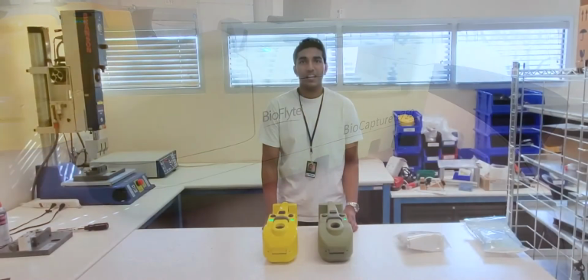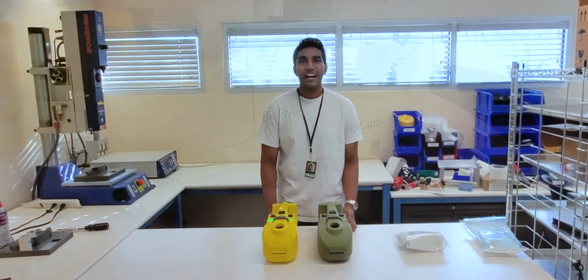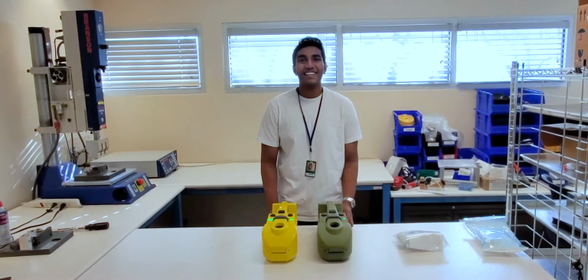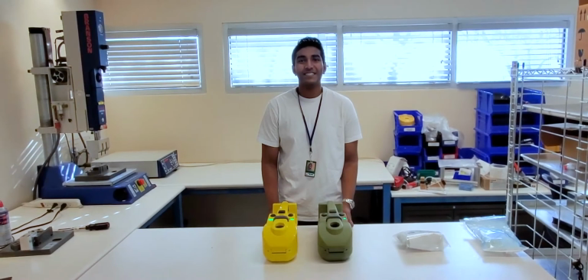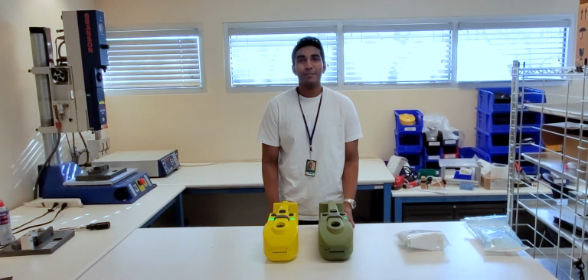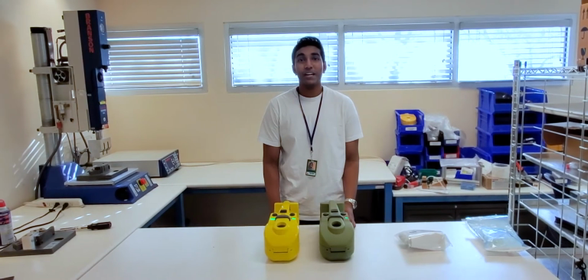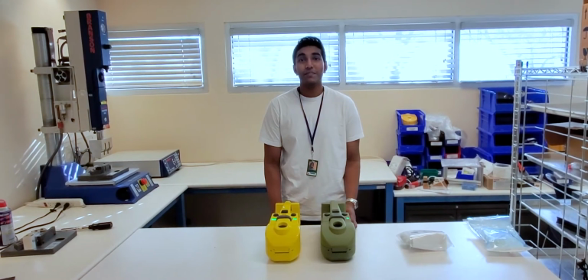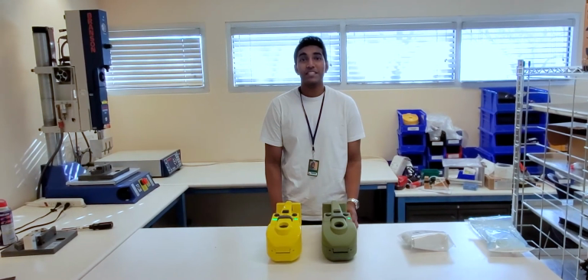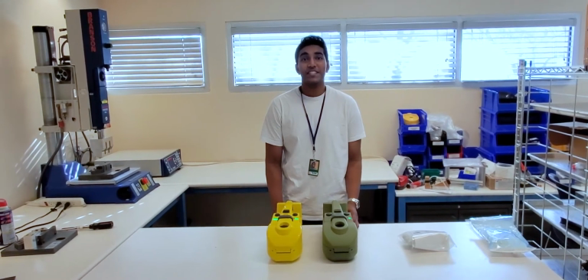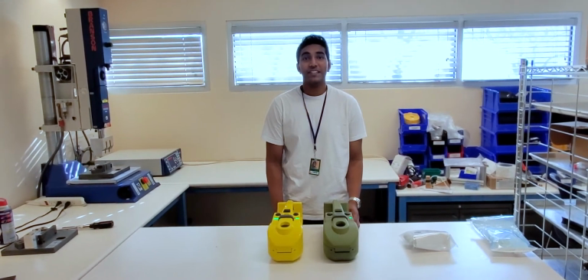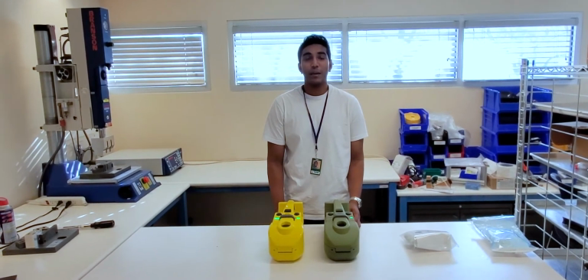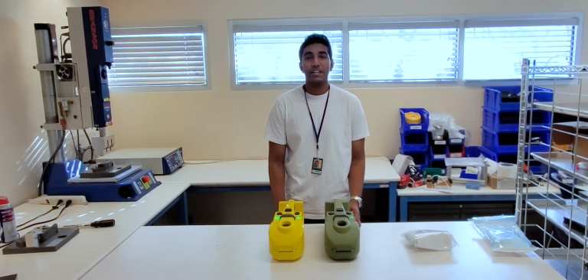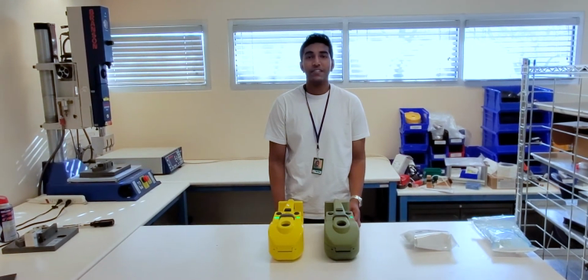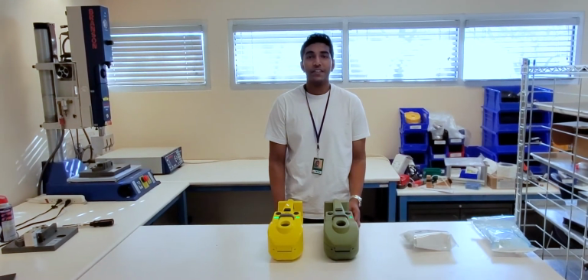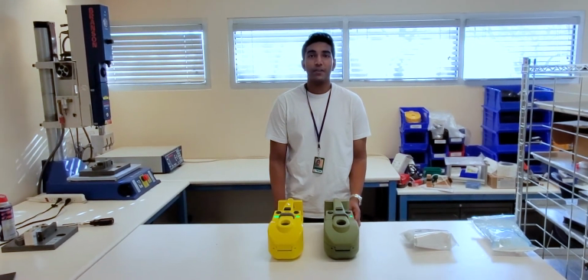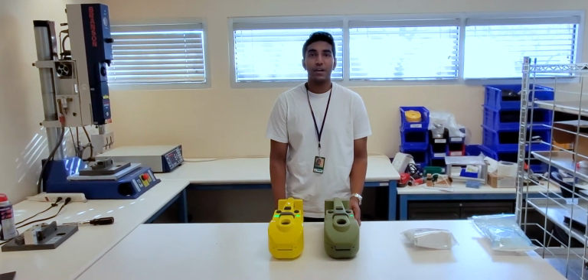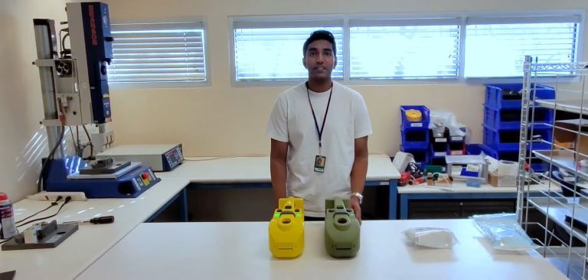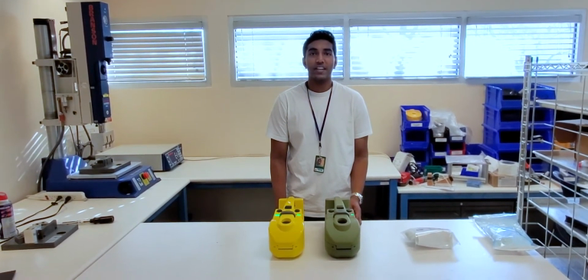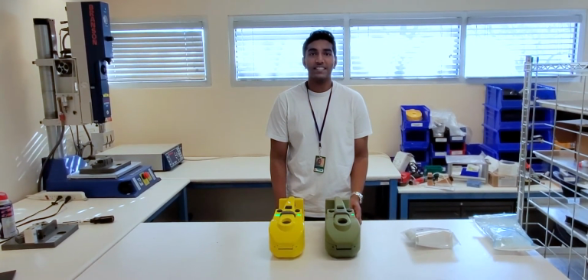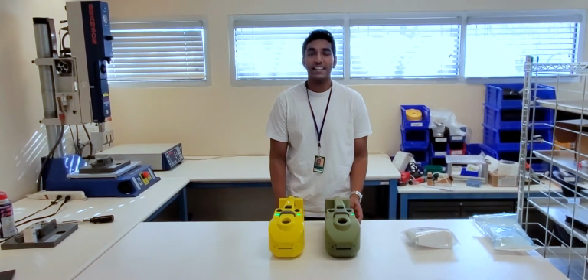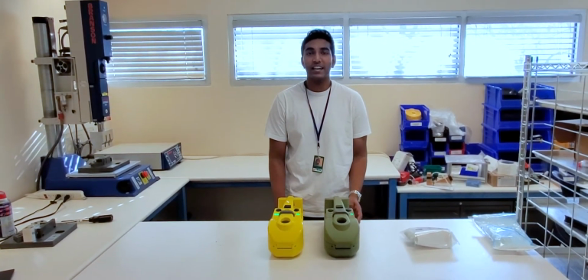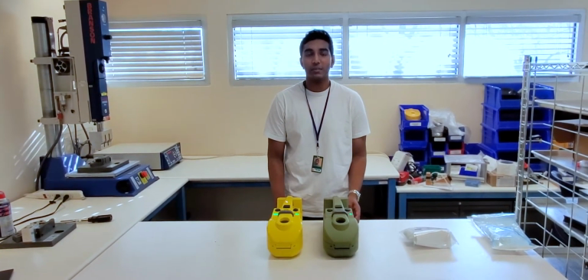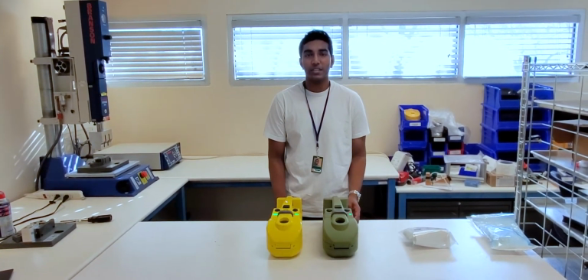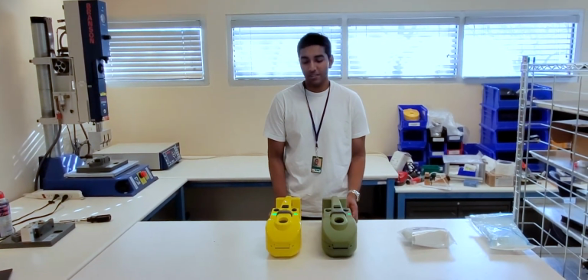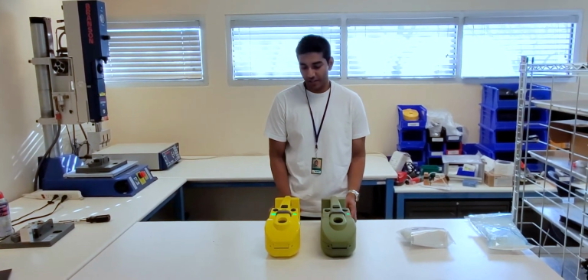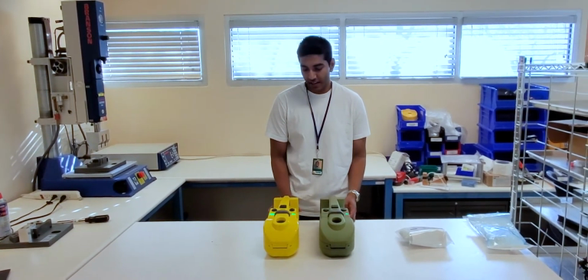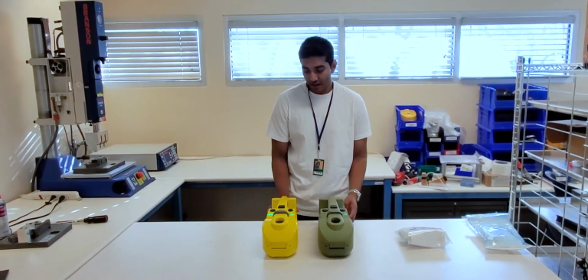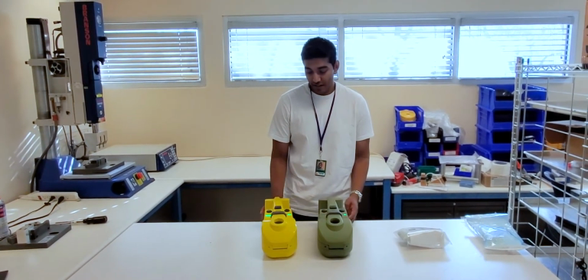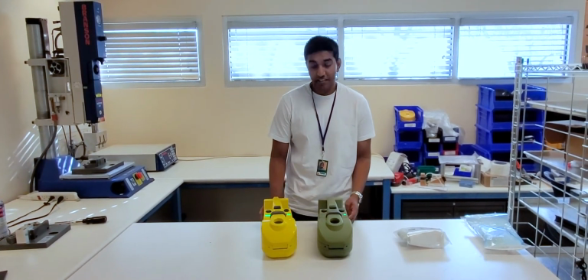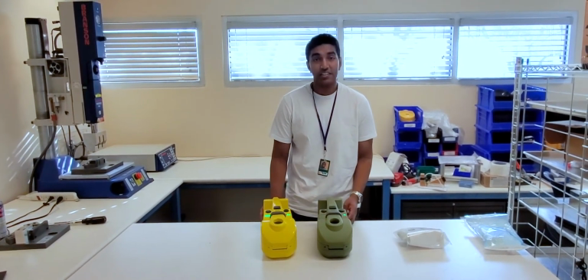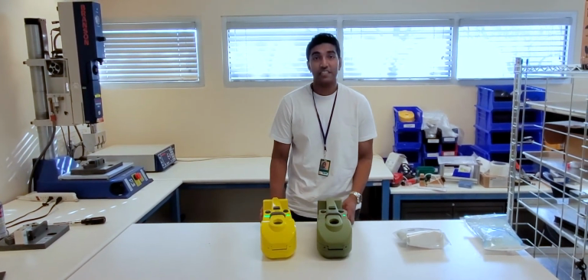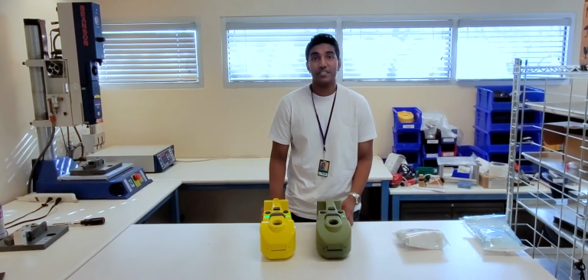Hi, my name is Akshay. I'm an intern here at BioFlight, and today I'll be demonstrating the Z750.